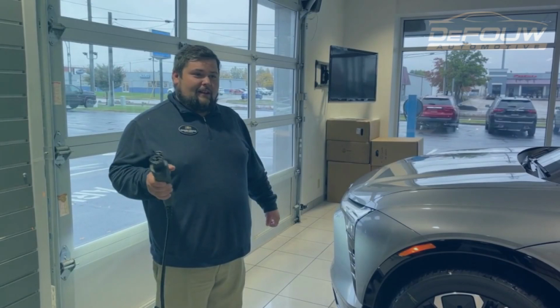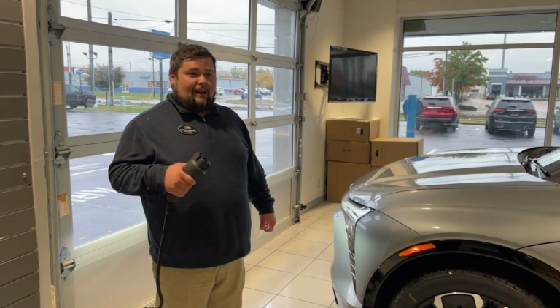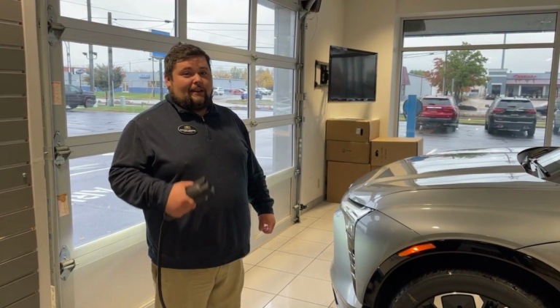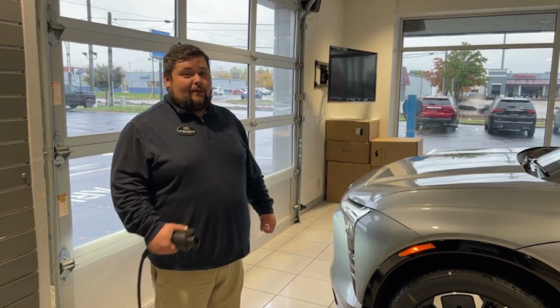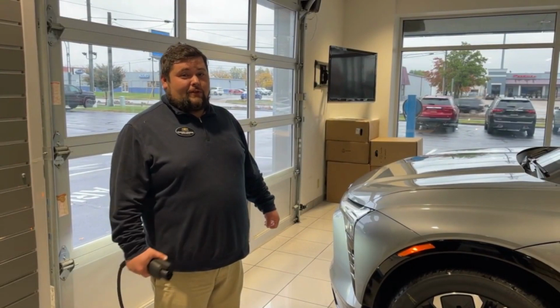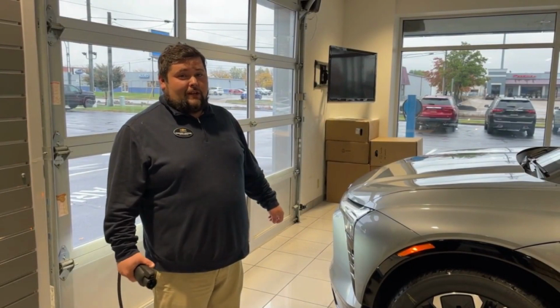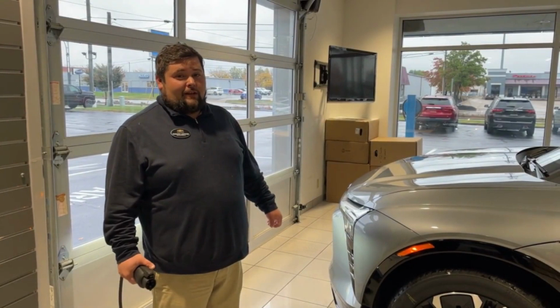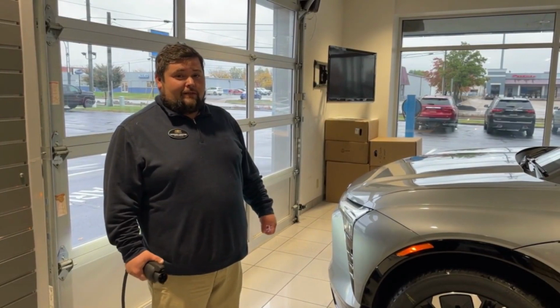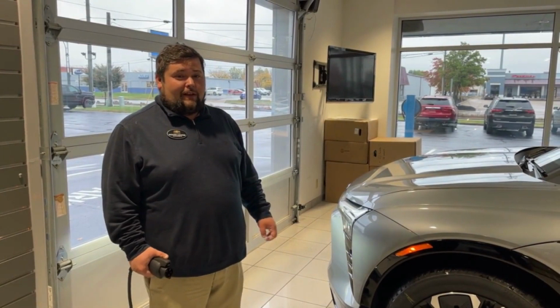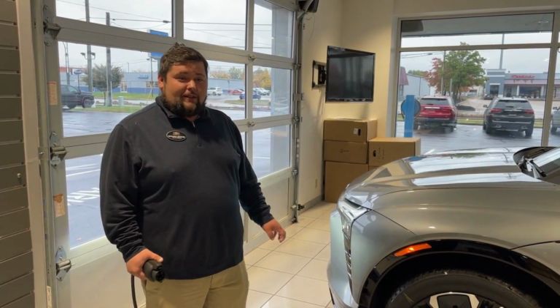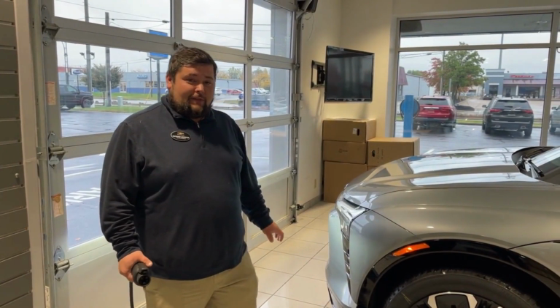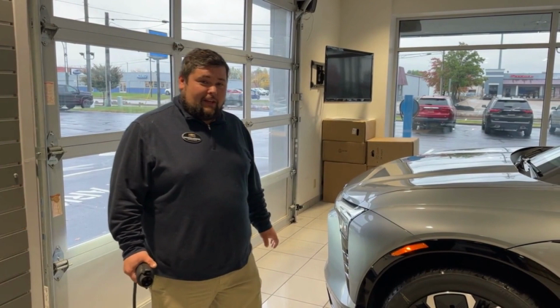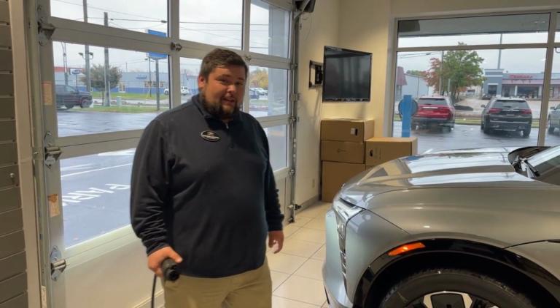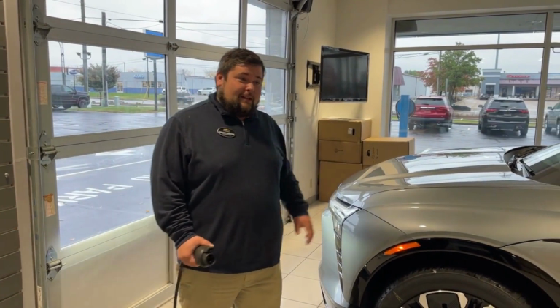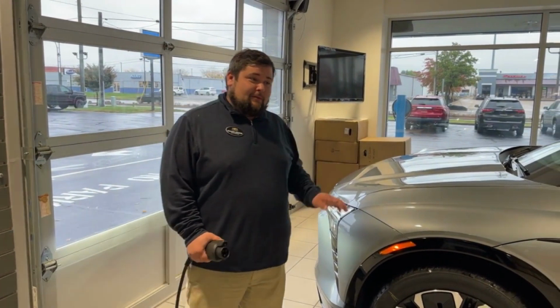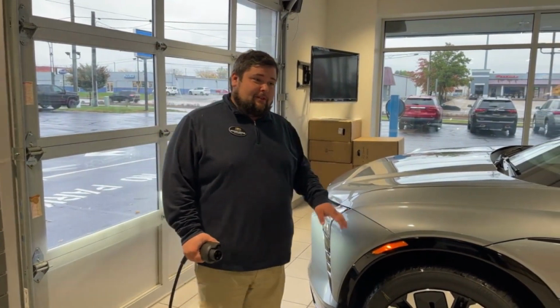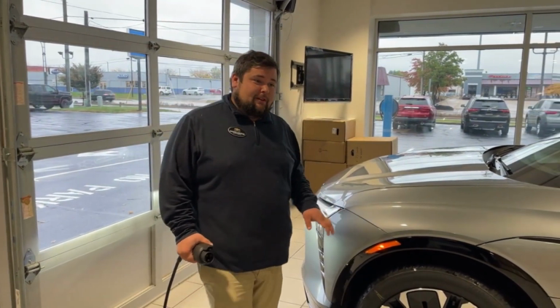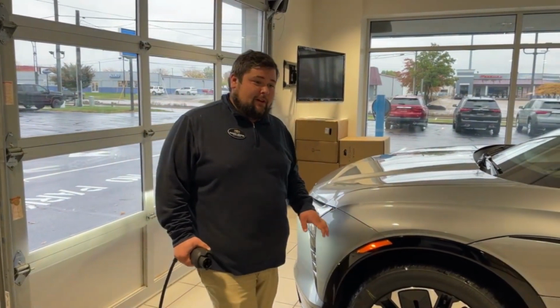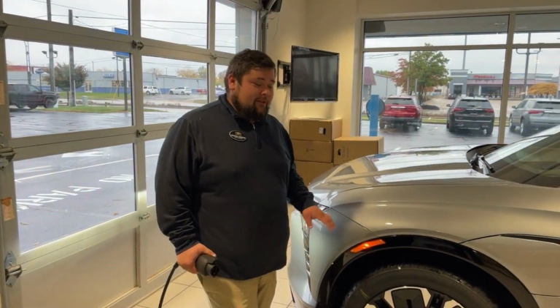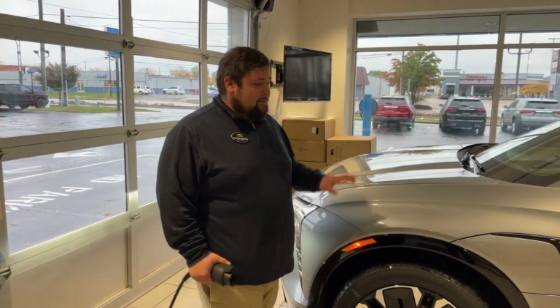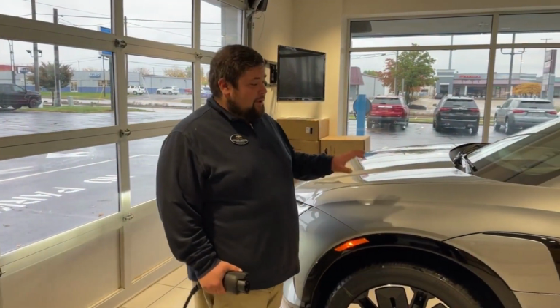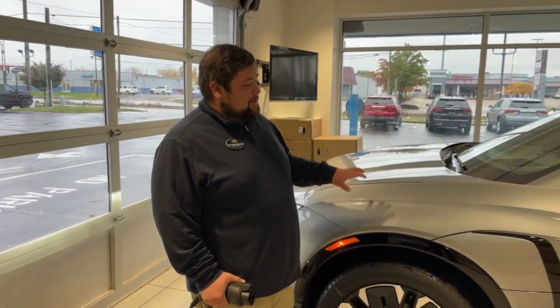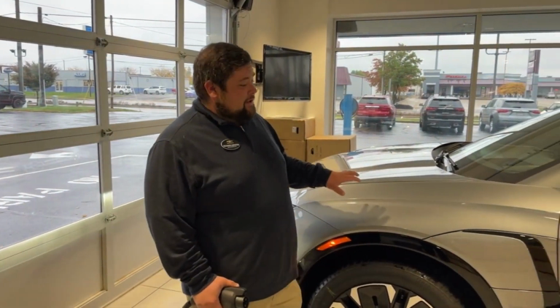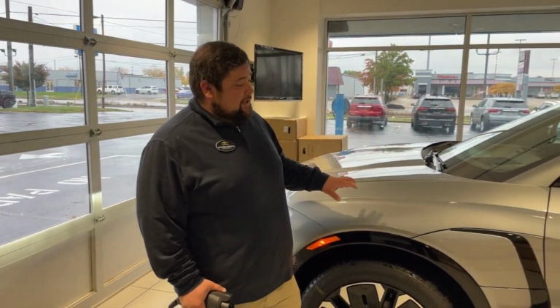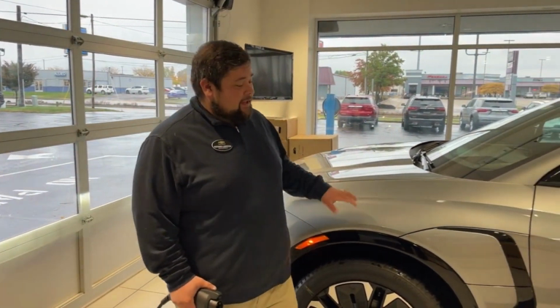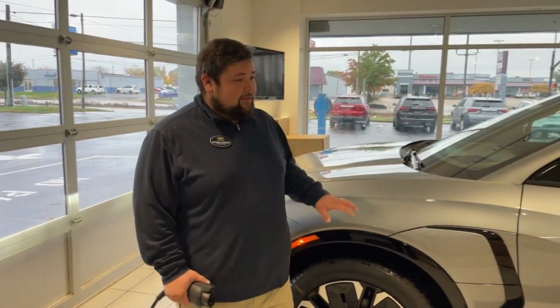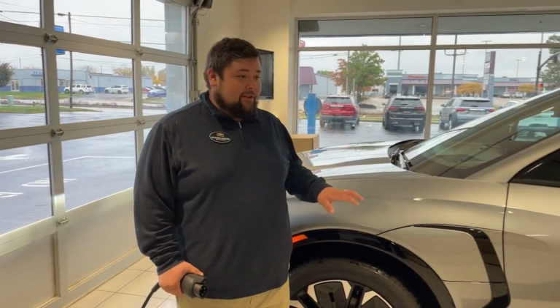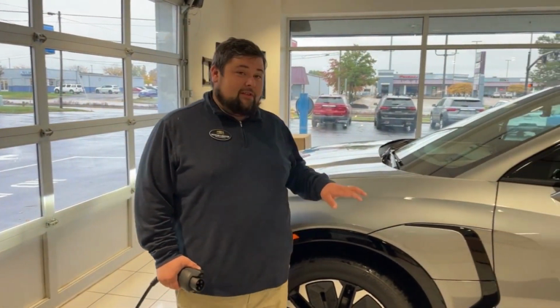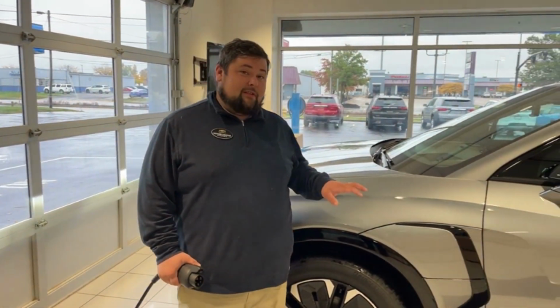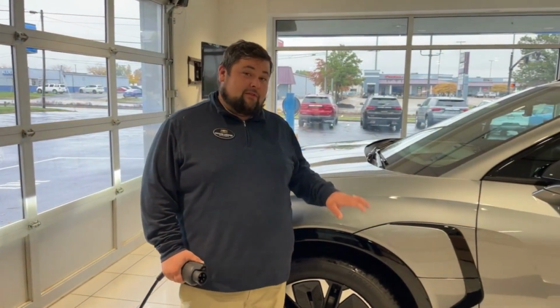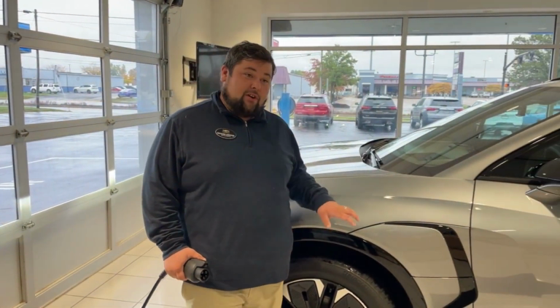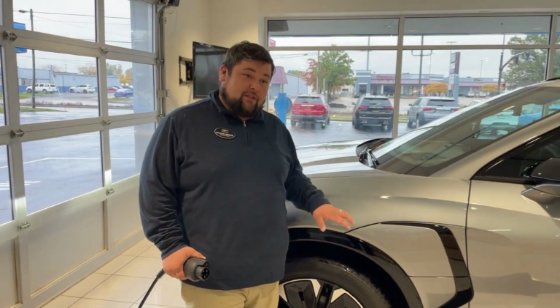Hi, I'm Richard down here with Defalle Chevrolet. Today we're going to talk about the Blazer EV and the functions of the charging.